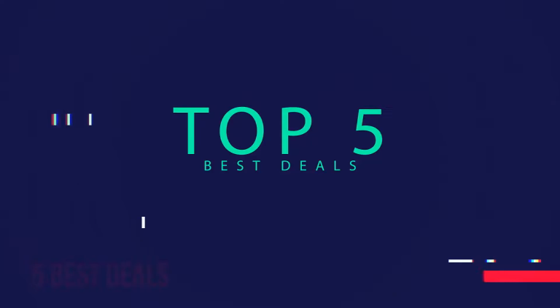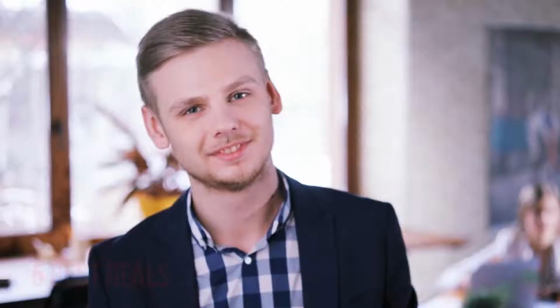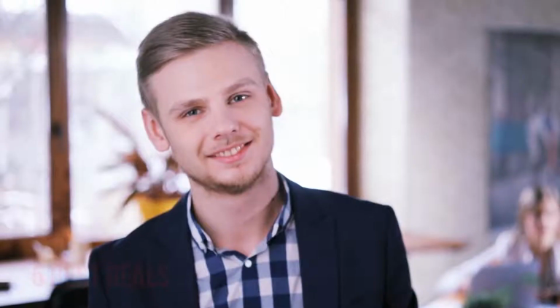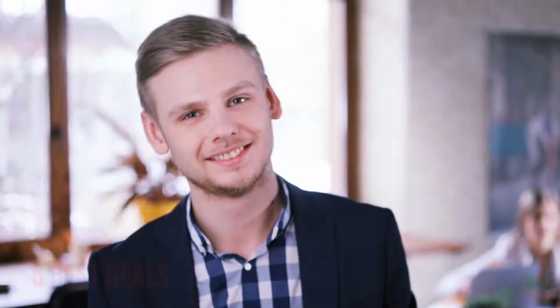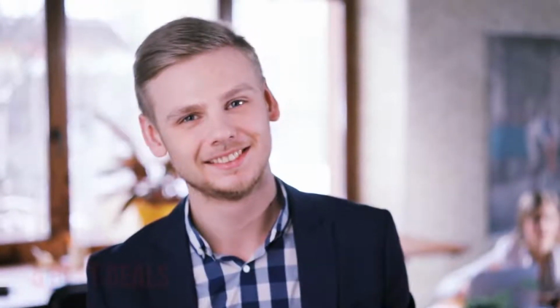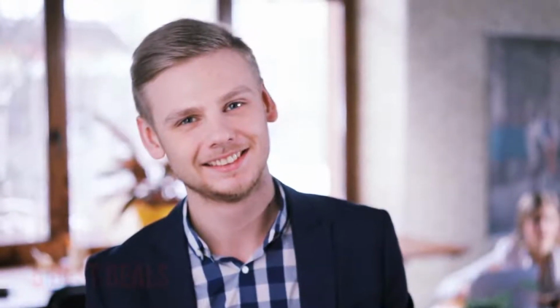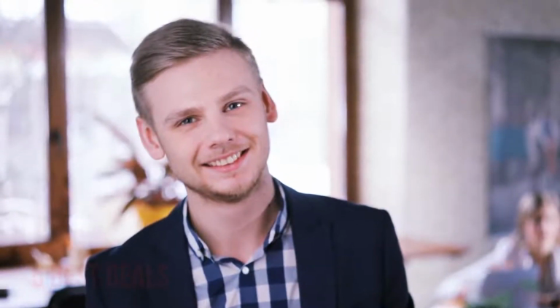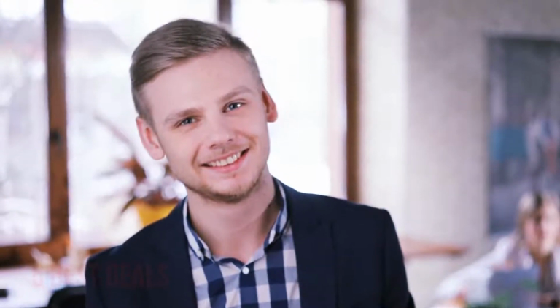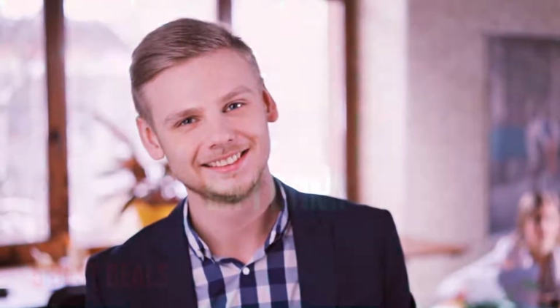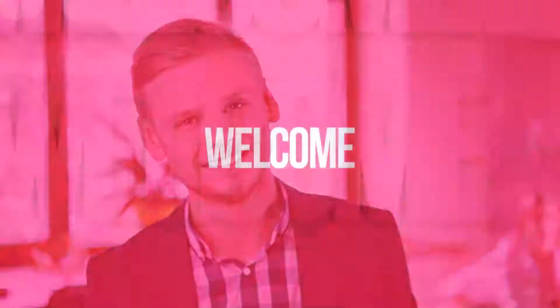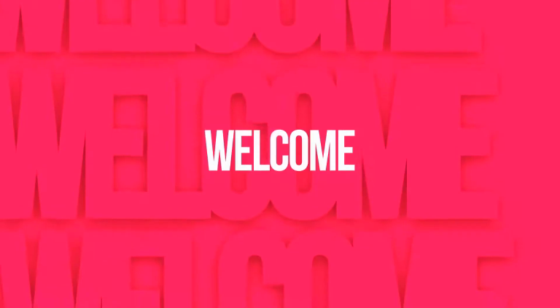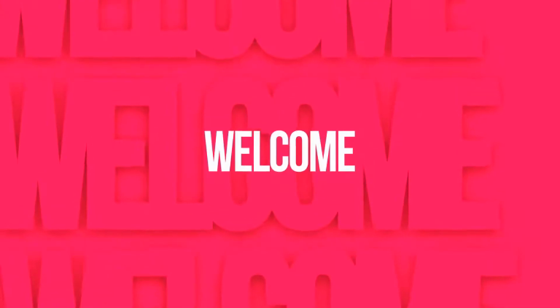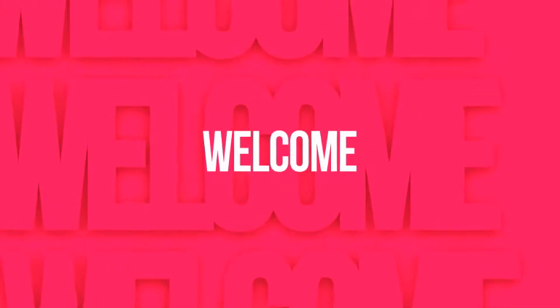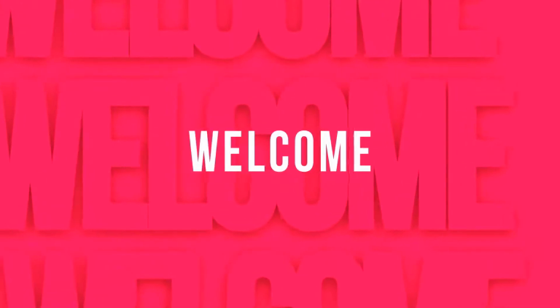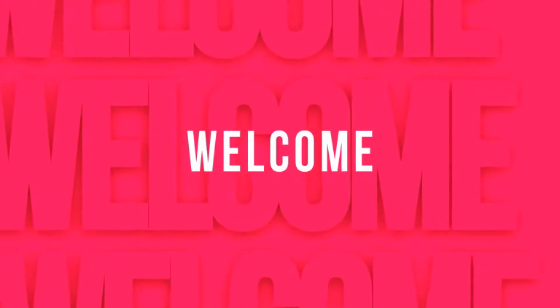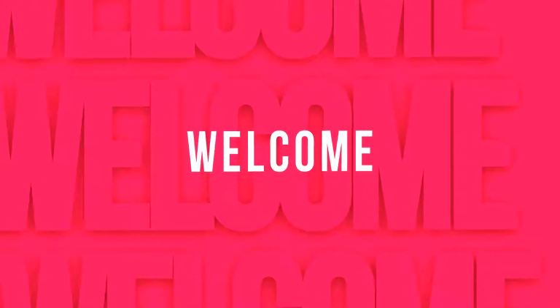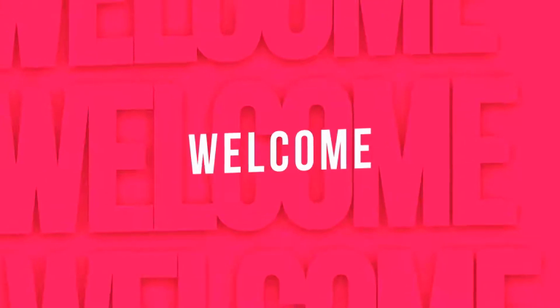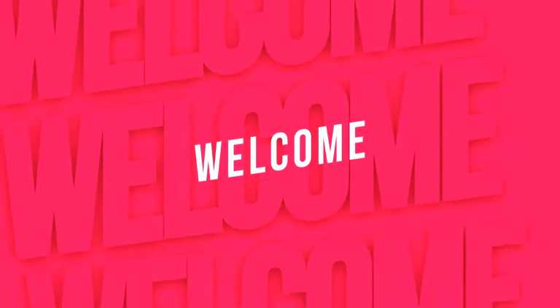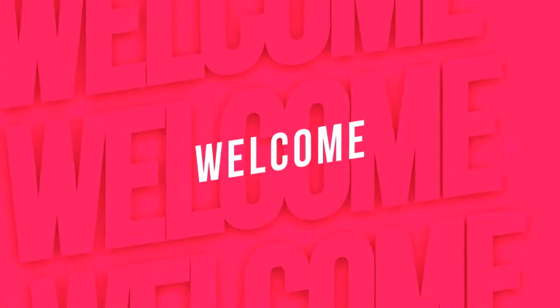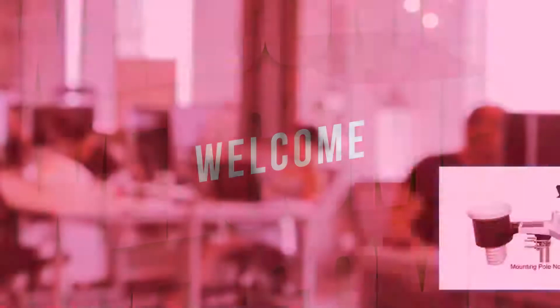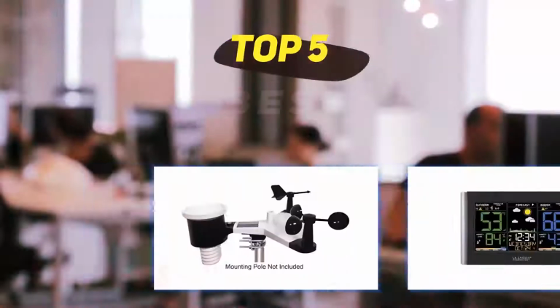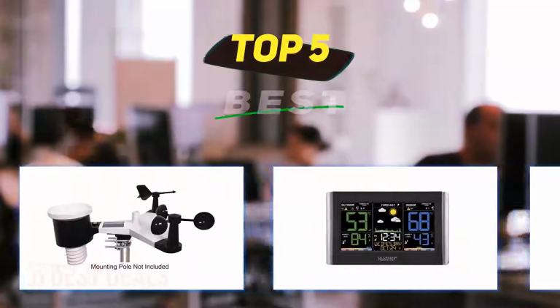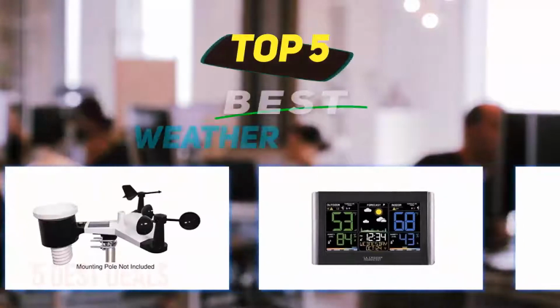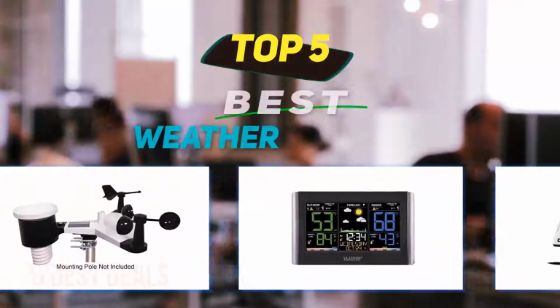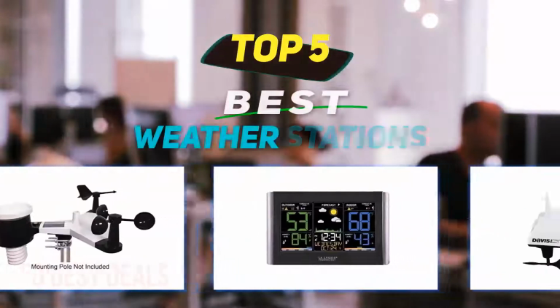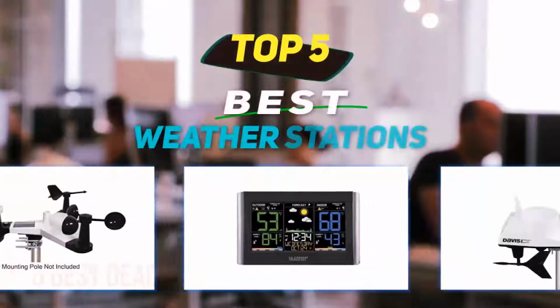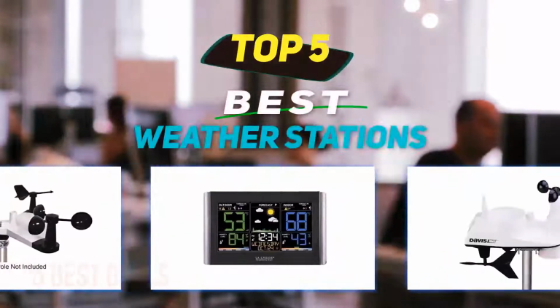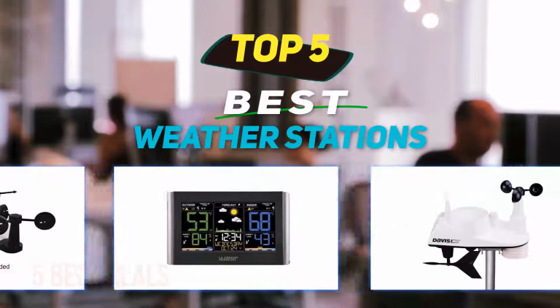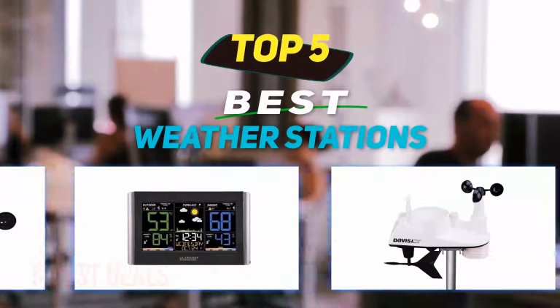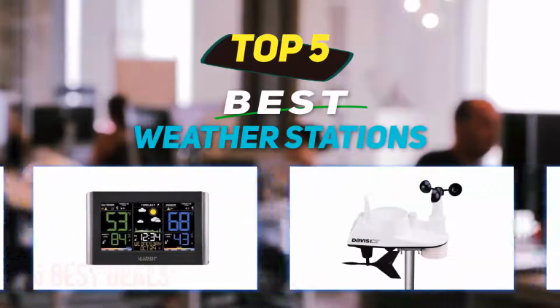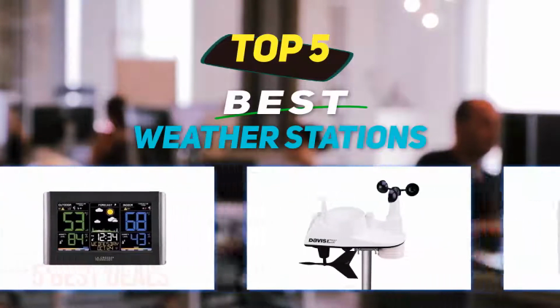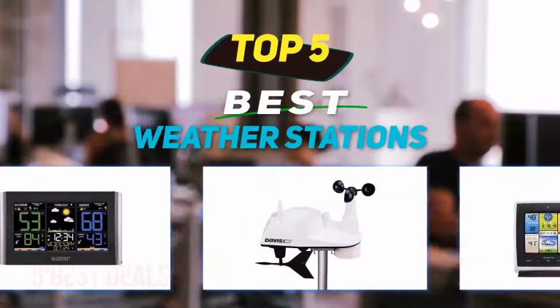Hey guys, welcome back to my channel. In this video I'm going to talk about the top five best weather stations.